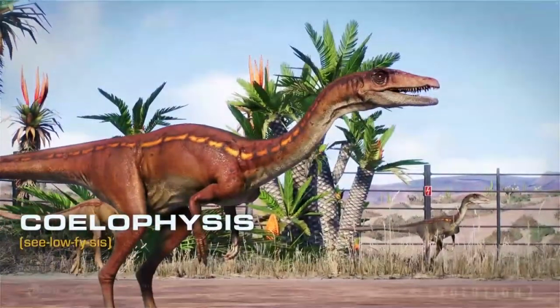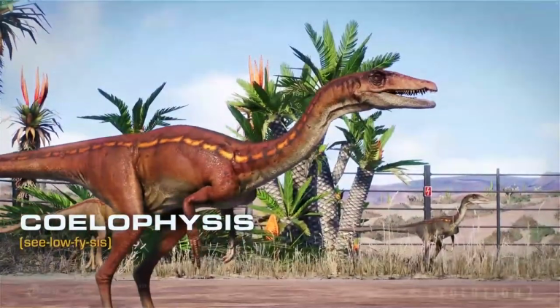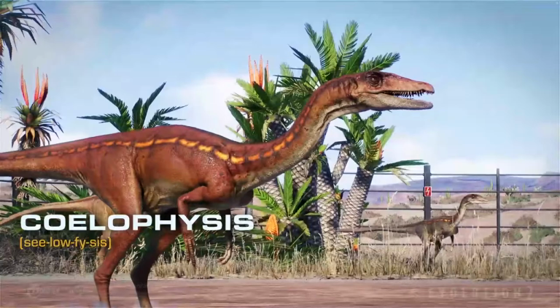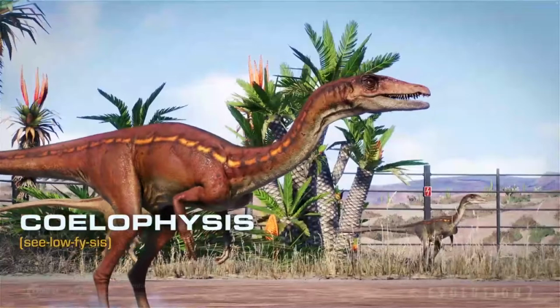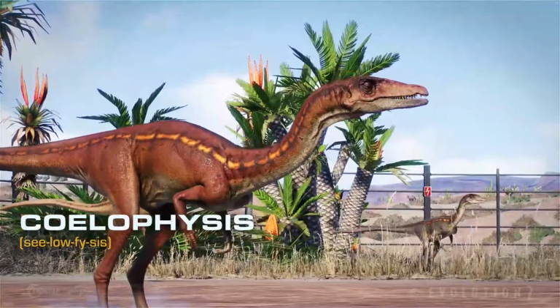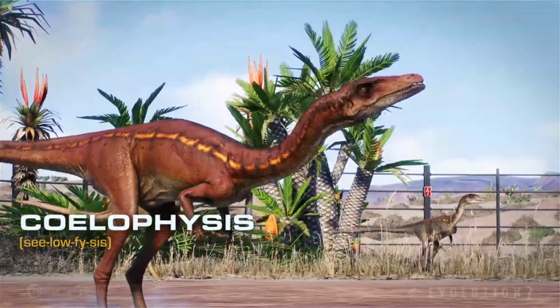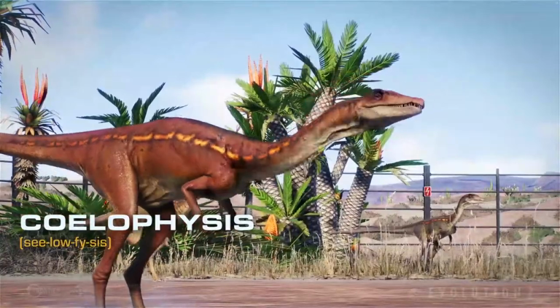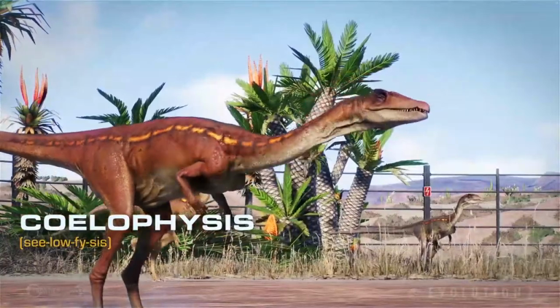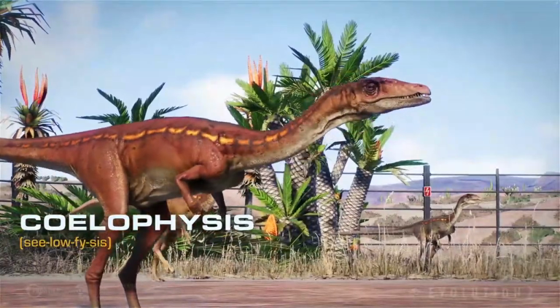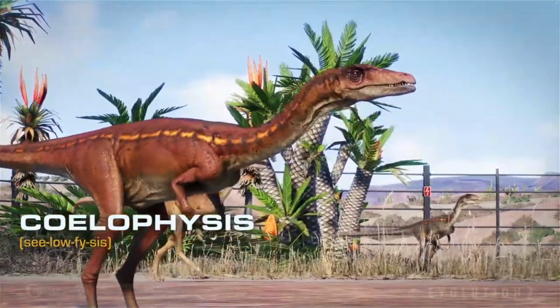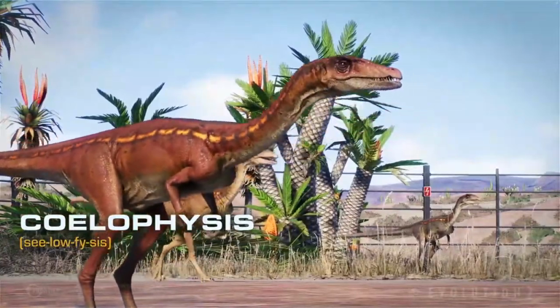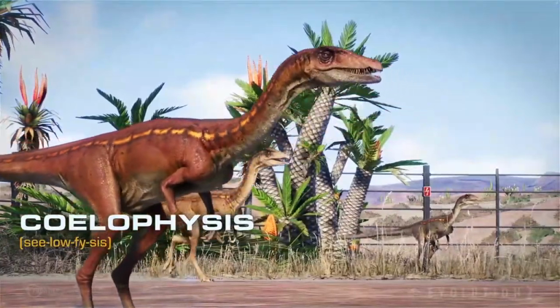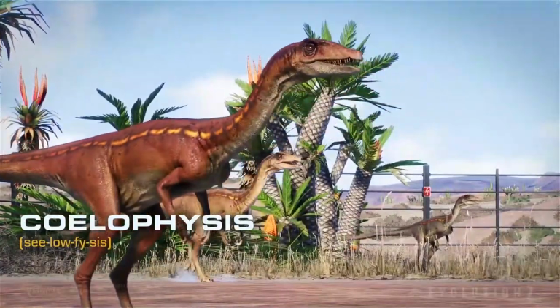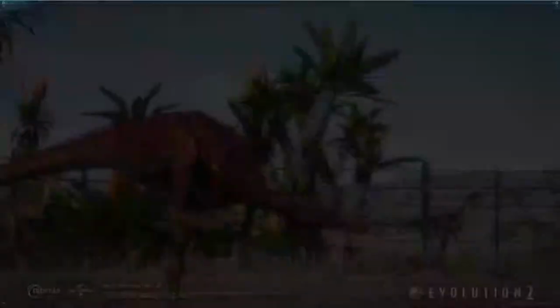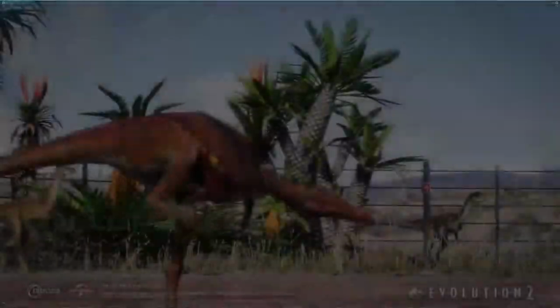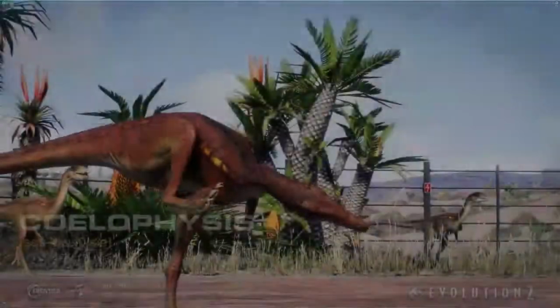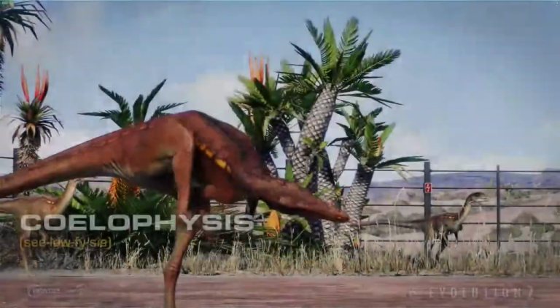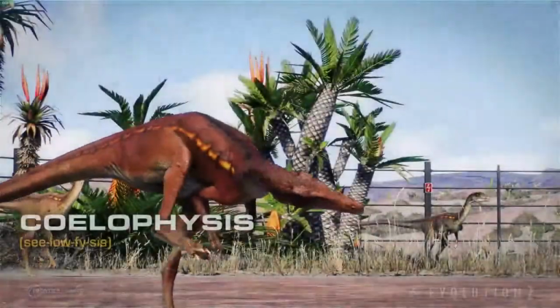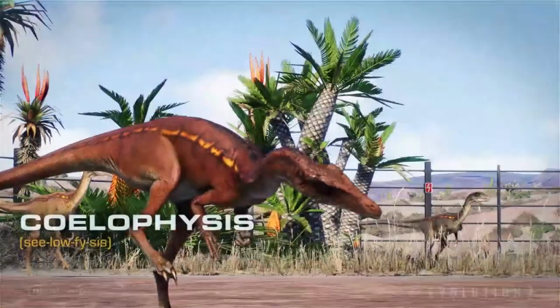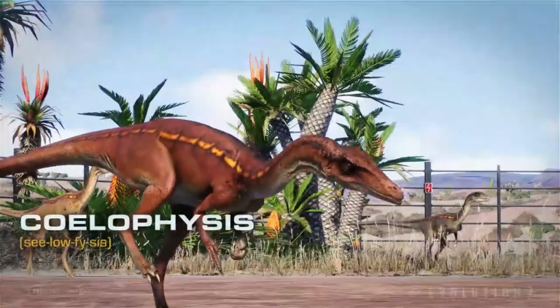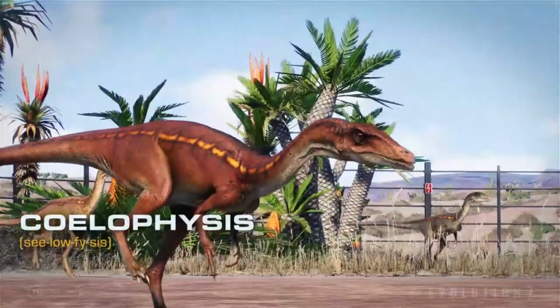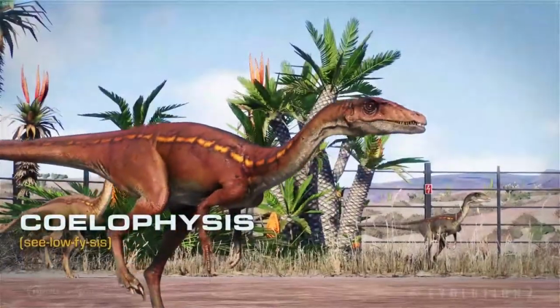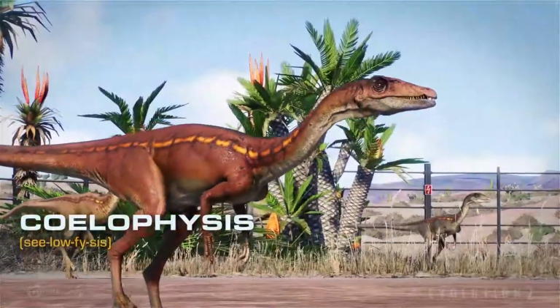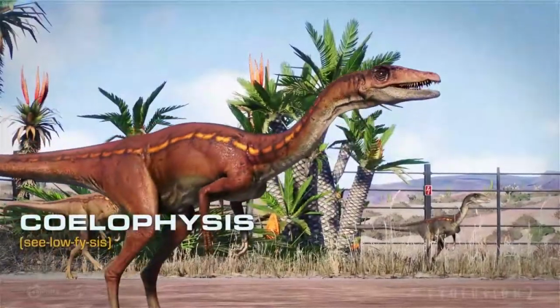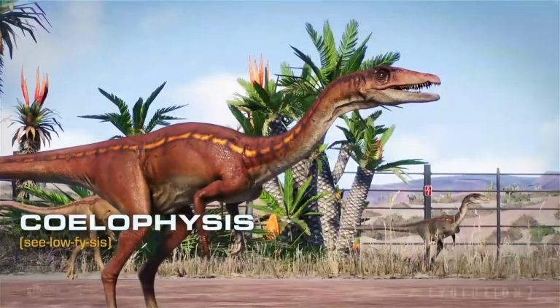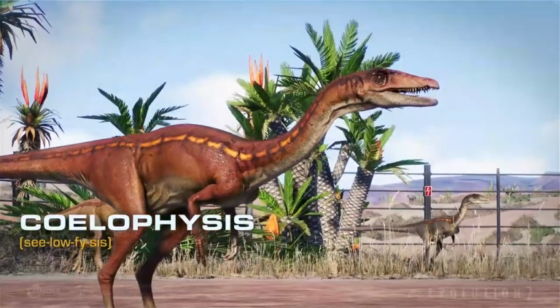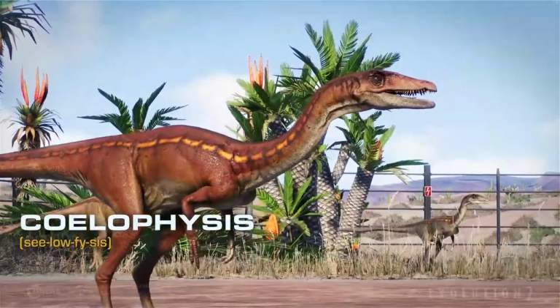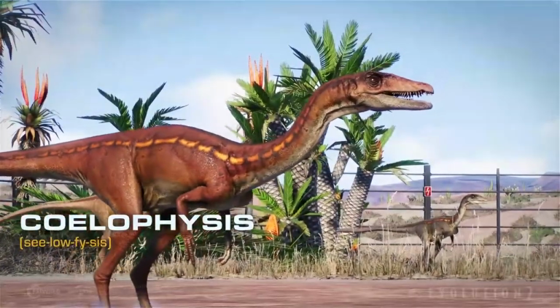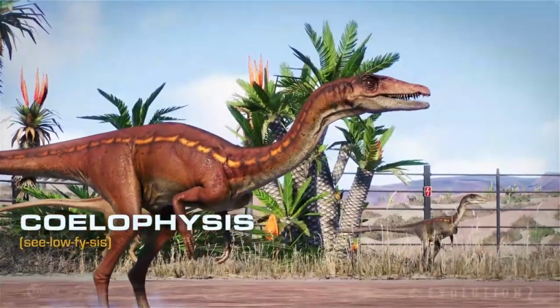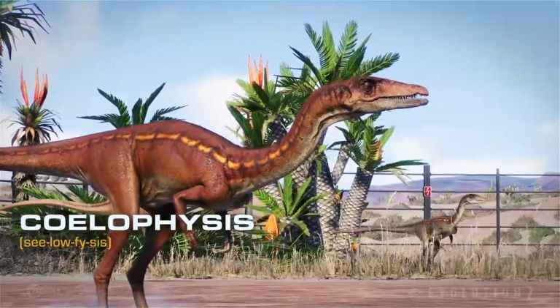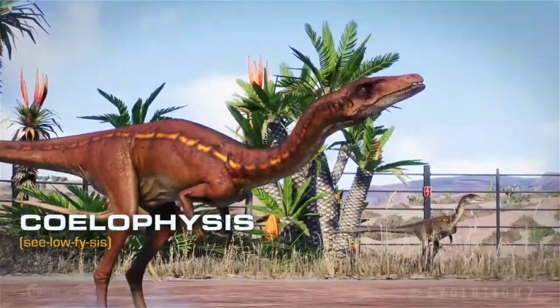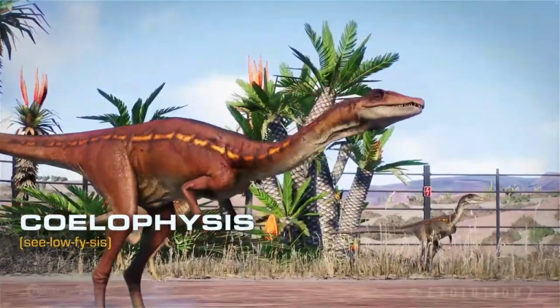Howdy folks, this is Black Sorpo, and let's take a look at this new species field guide.